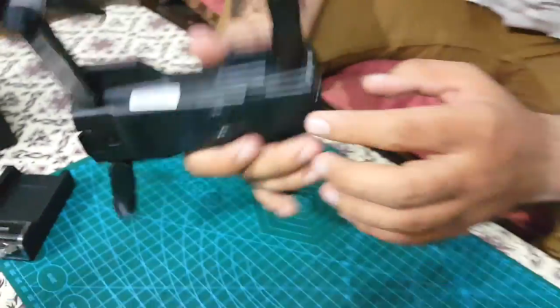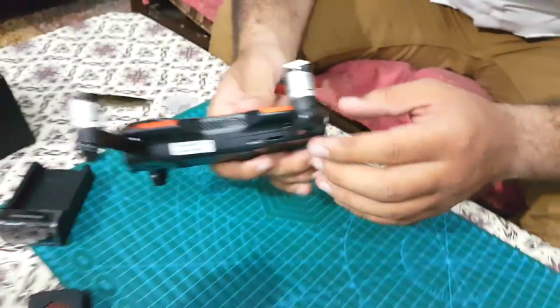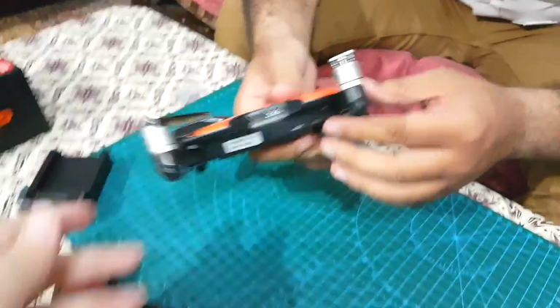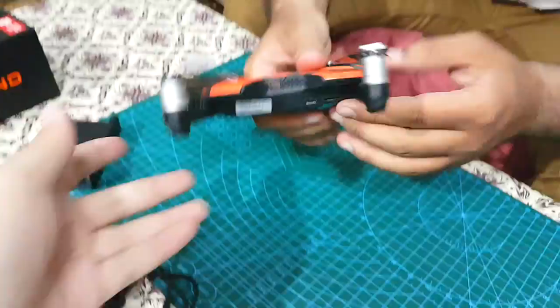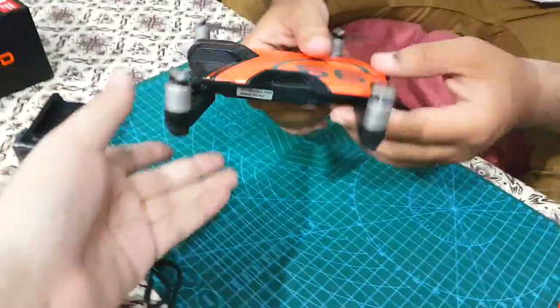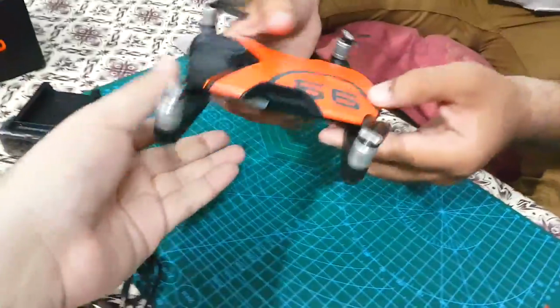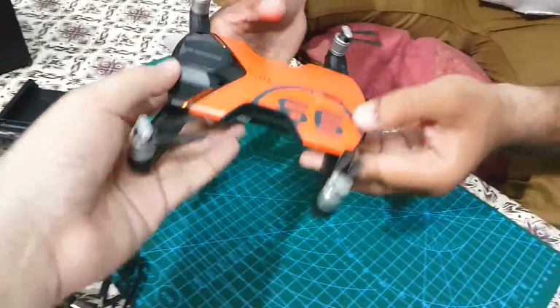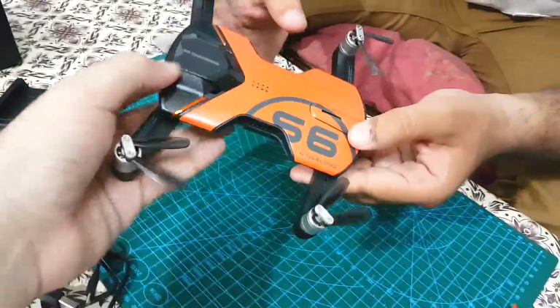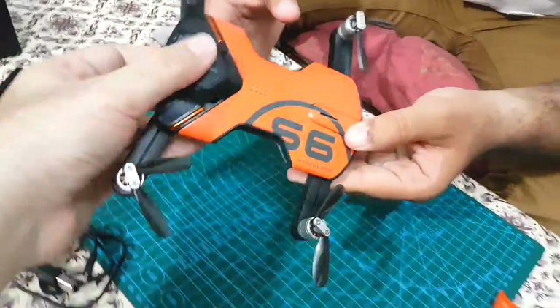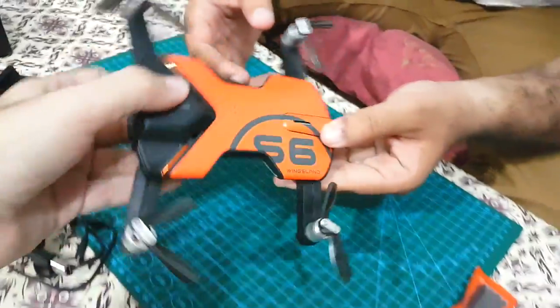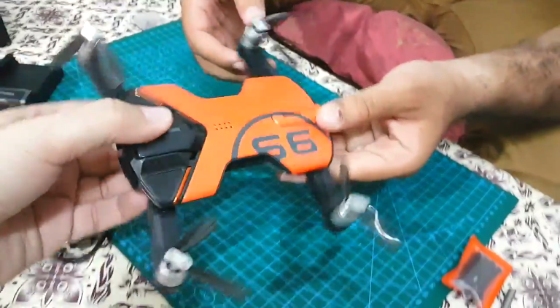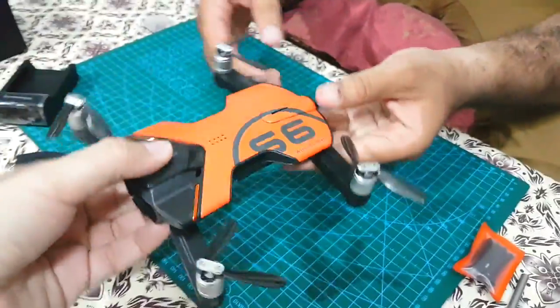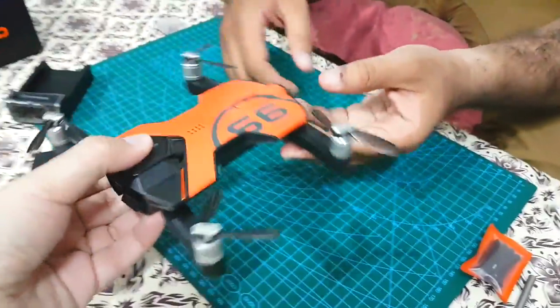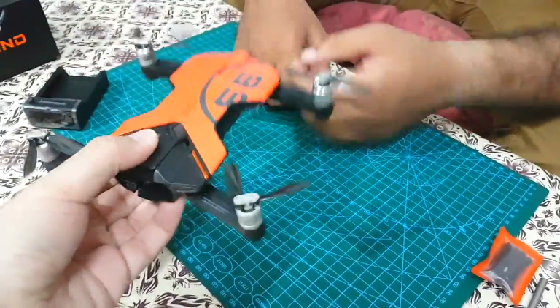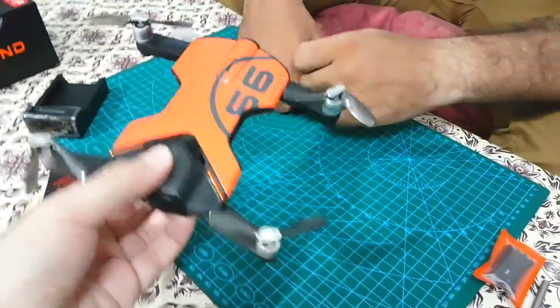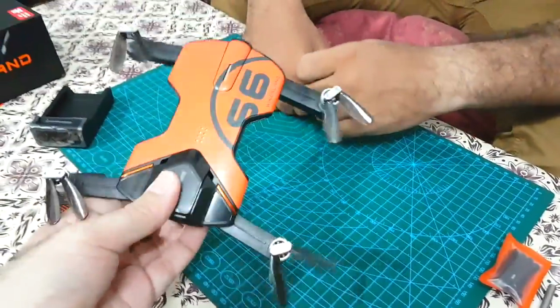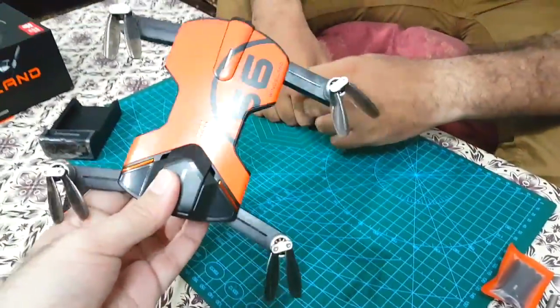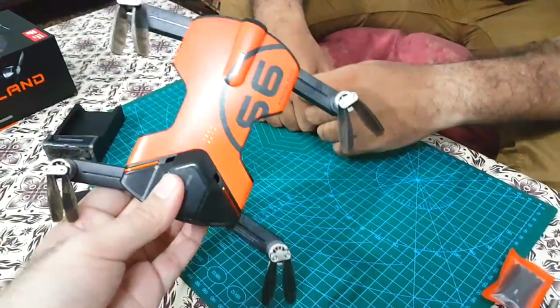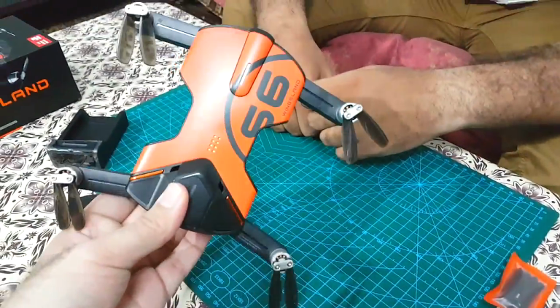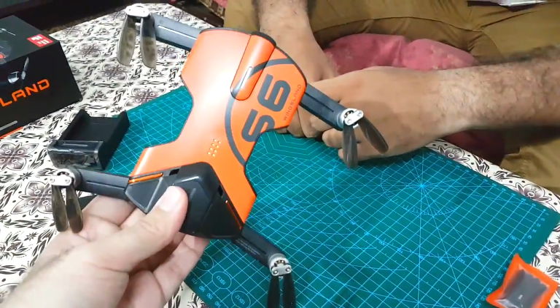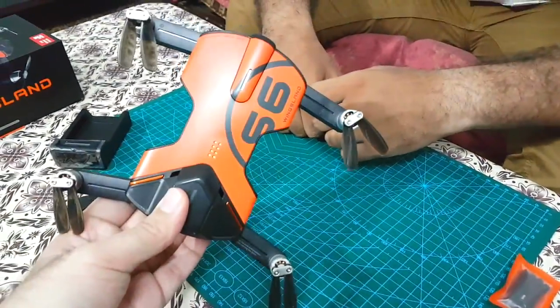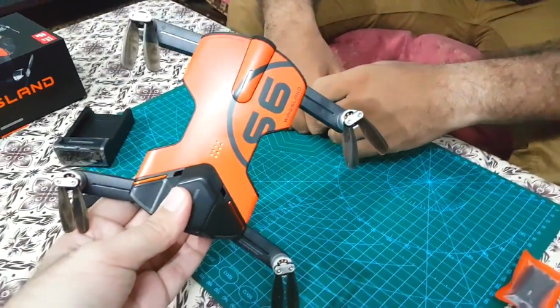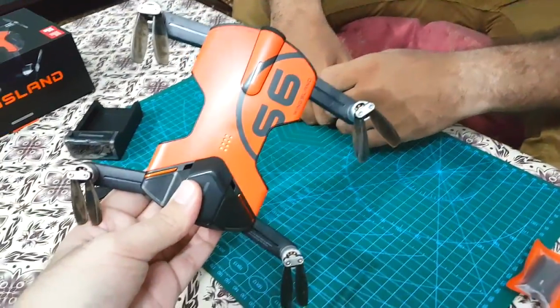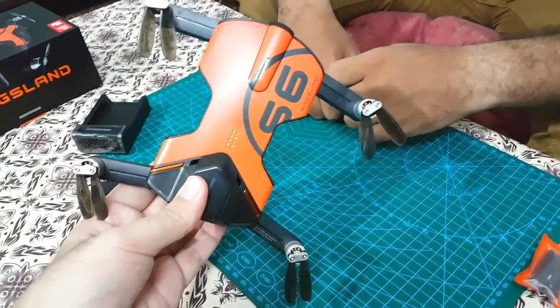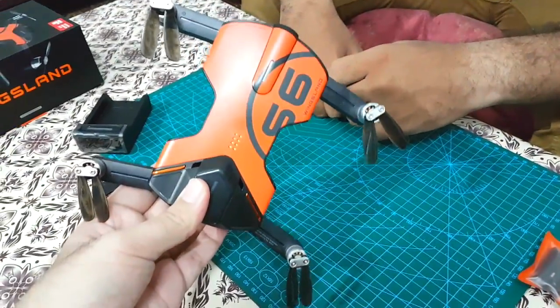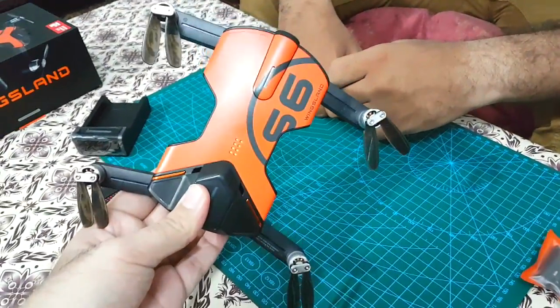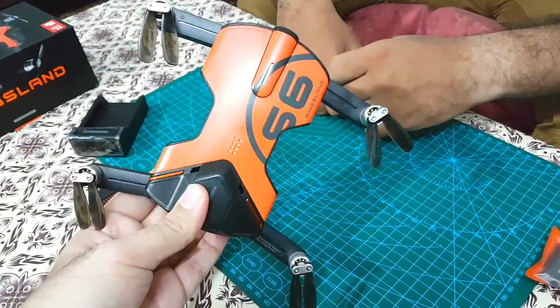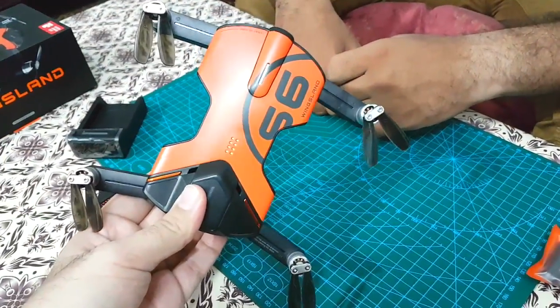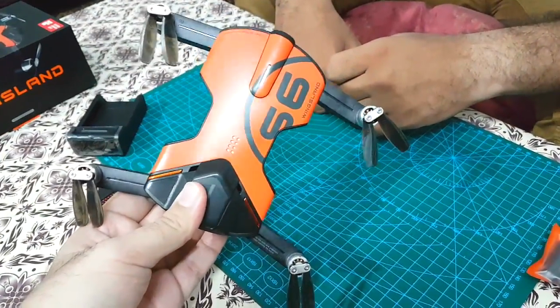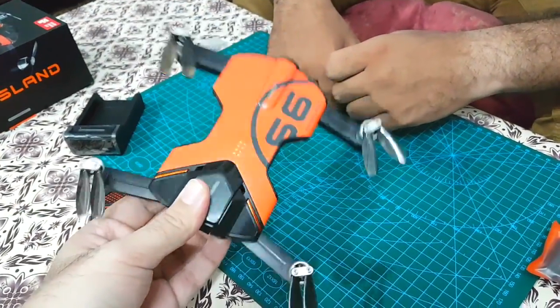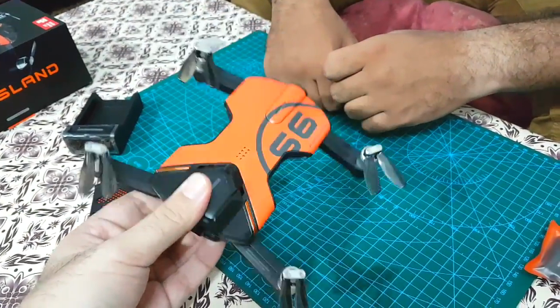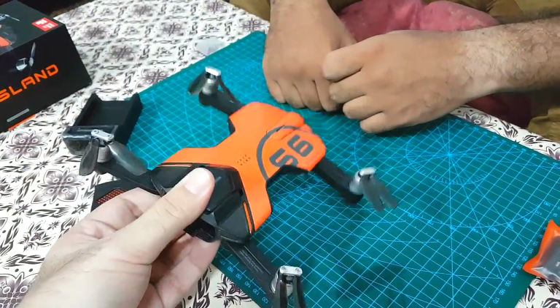In the next few days I will be using and testing this drone, and then I will be able to share my experience with you.